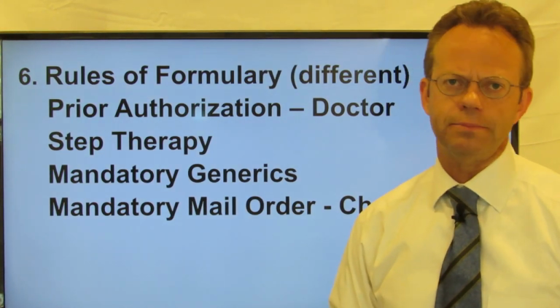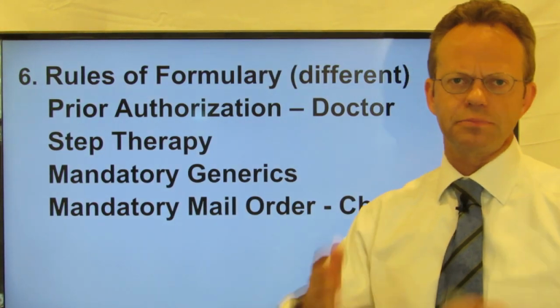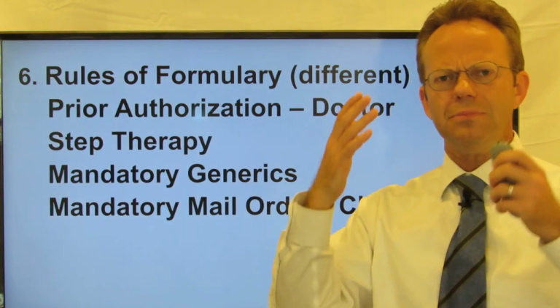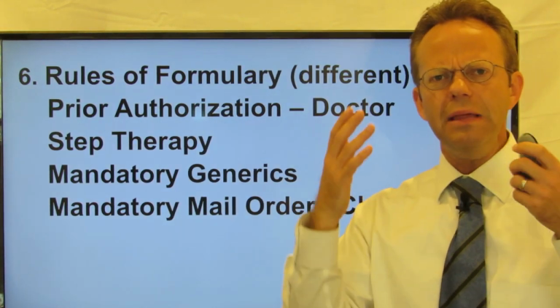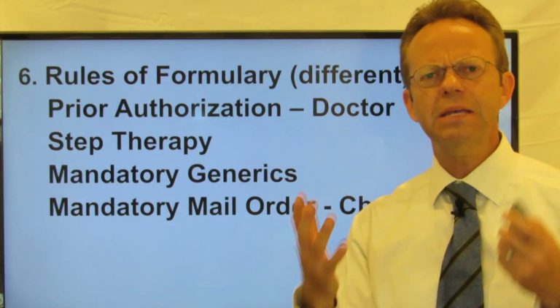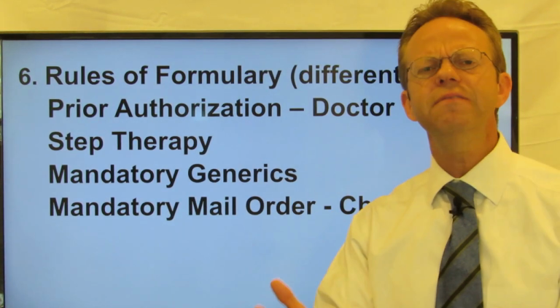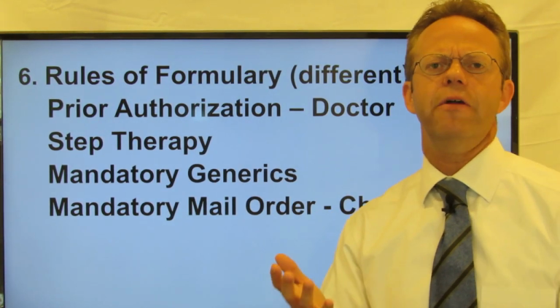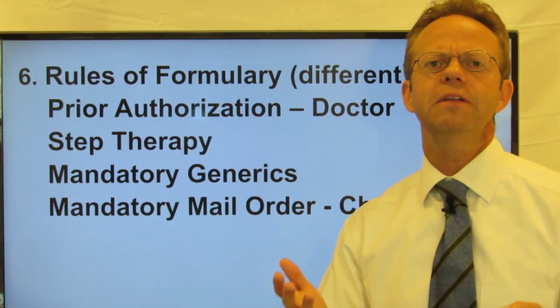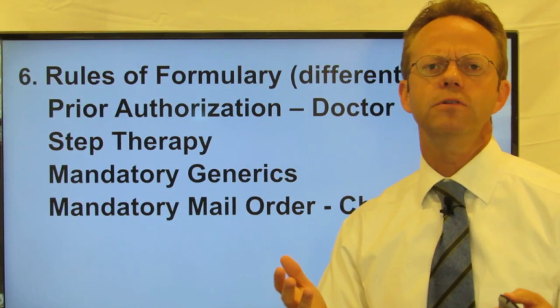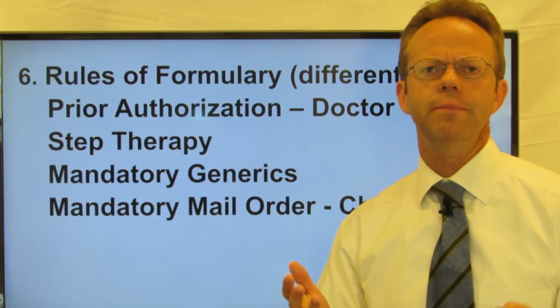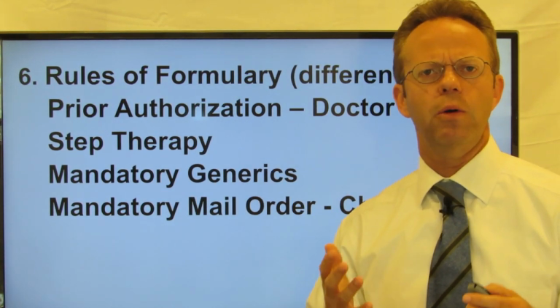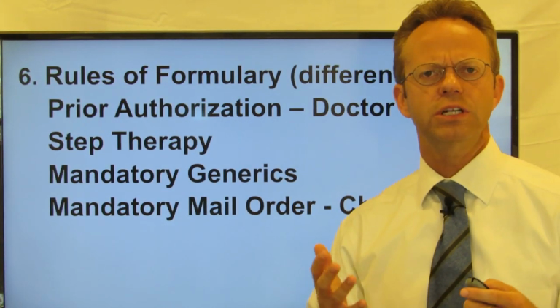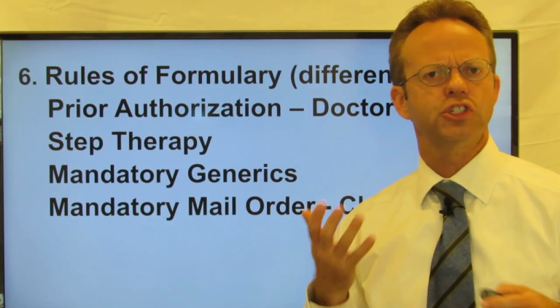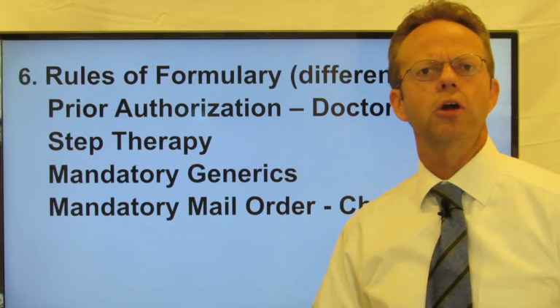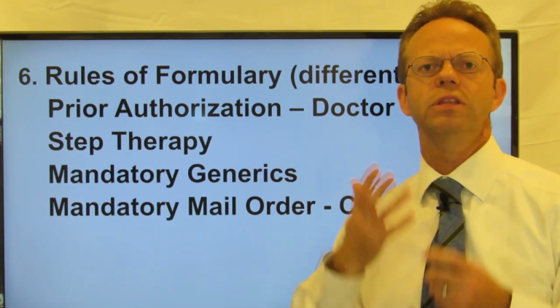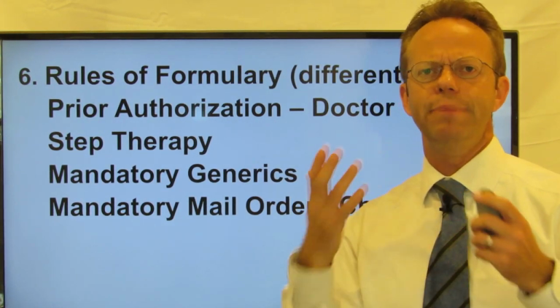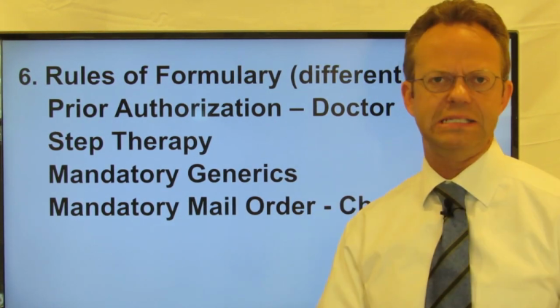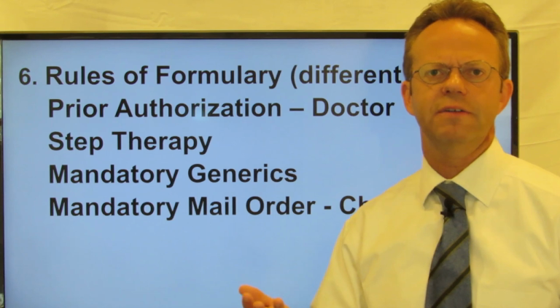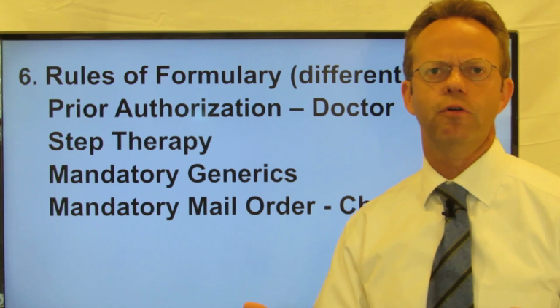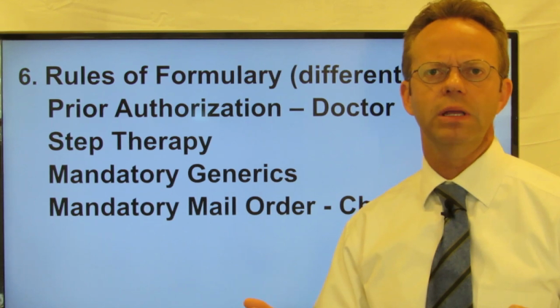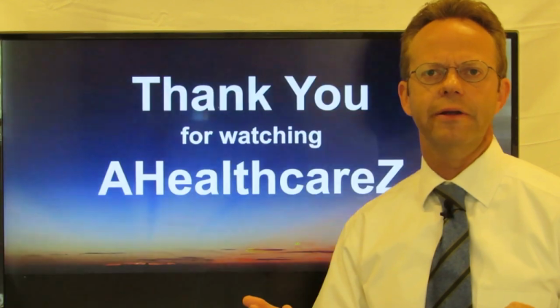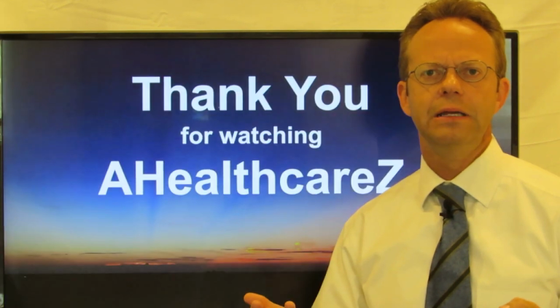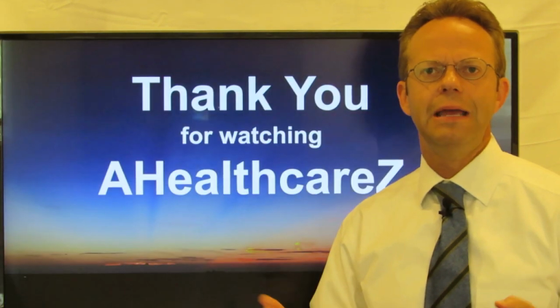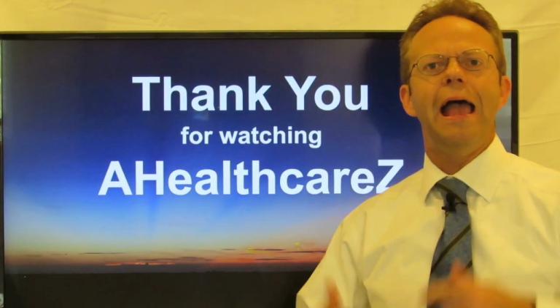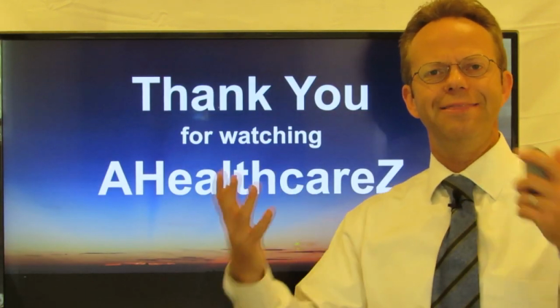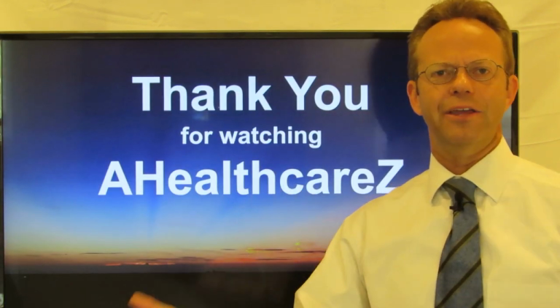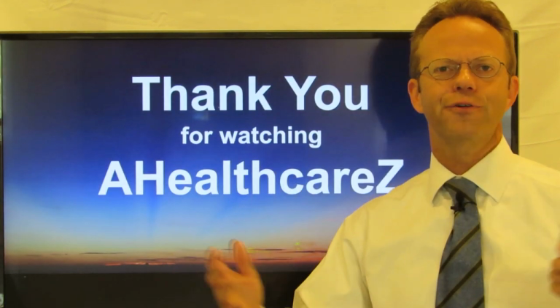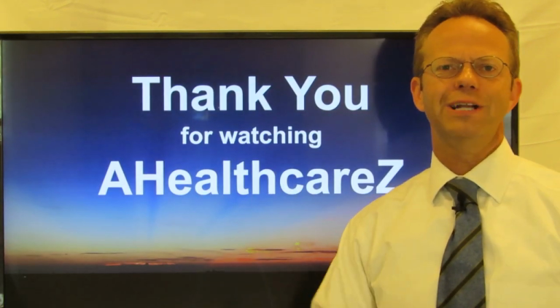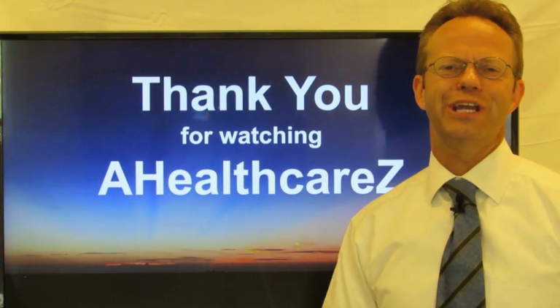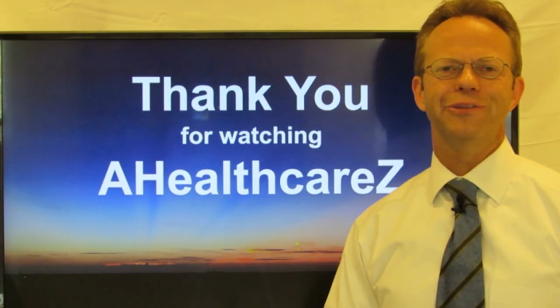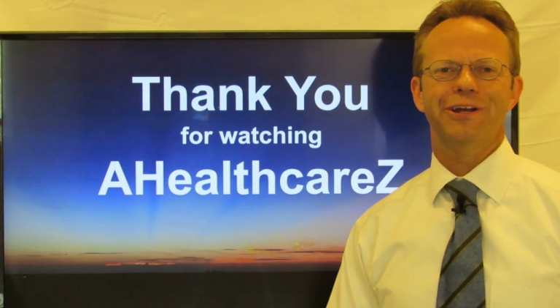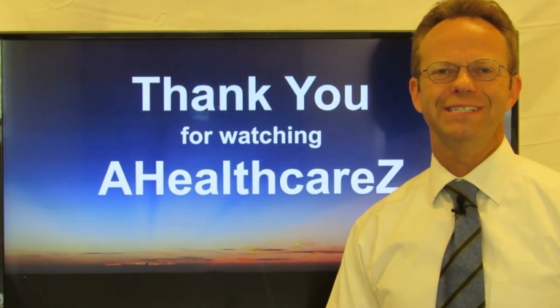So this can be very confusing, but I wanted to start with the basics of a formulary. Thank you for watching A Healthcare Z.